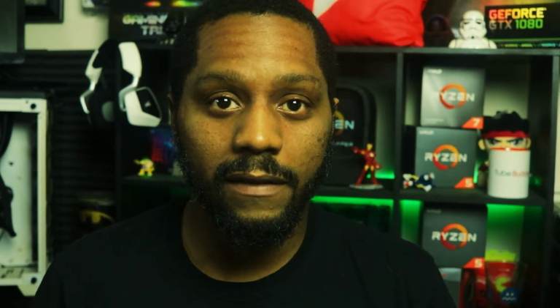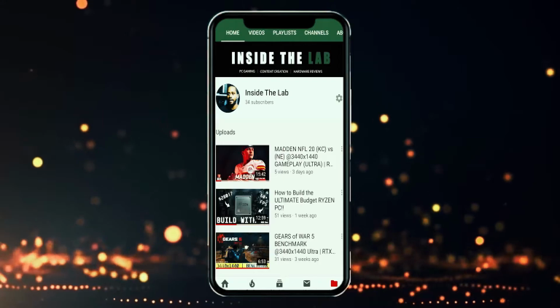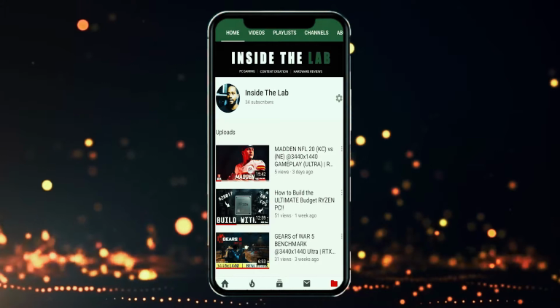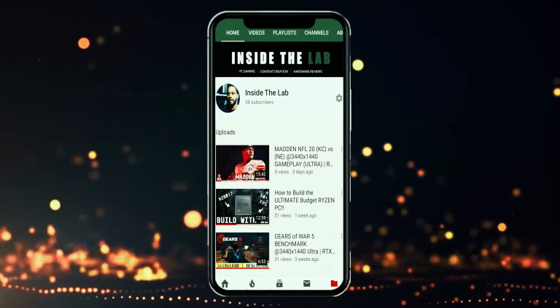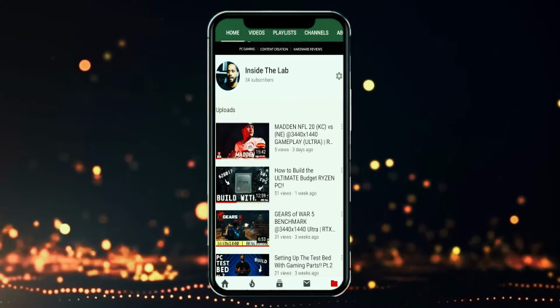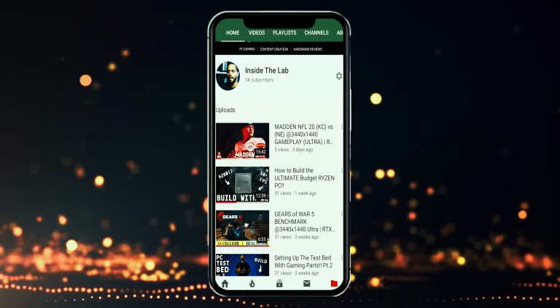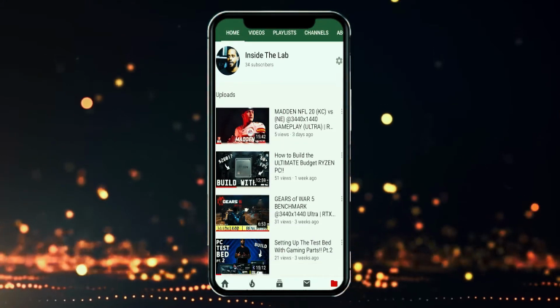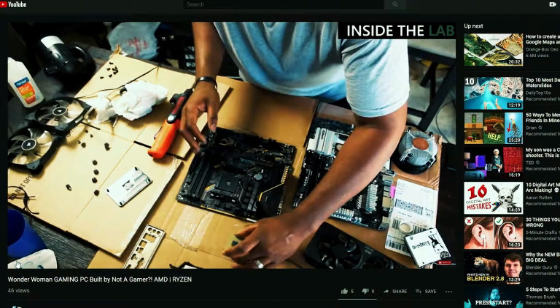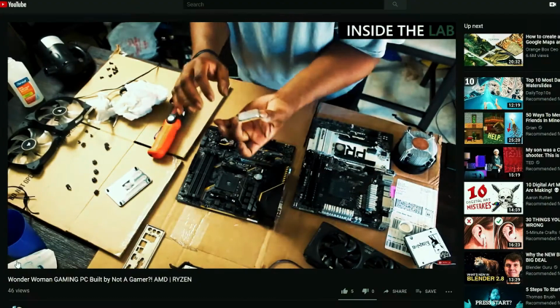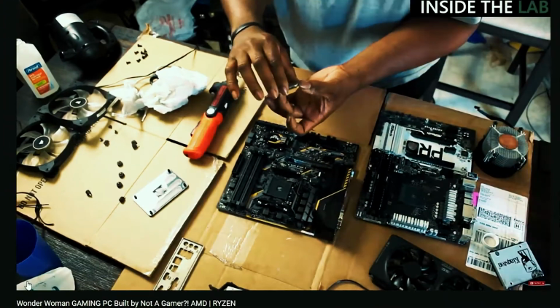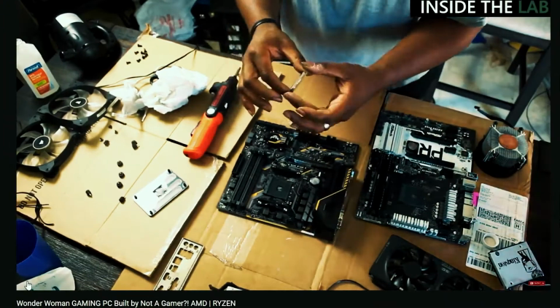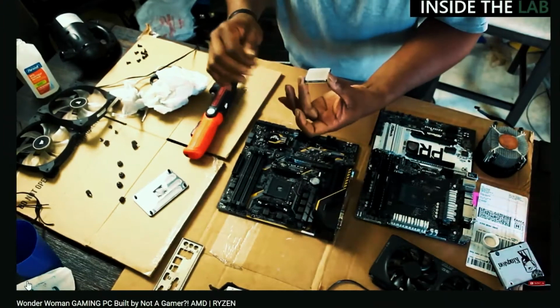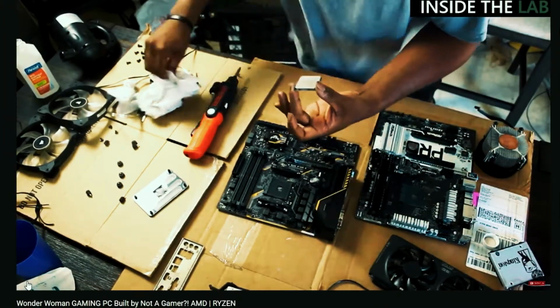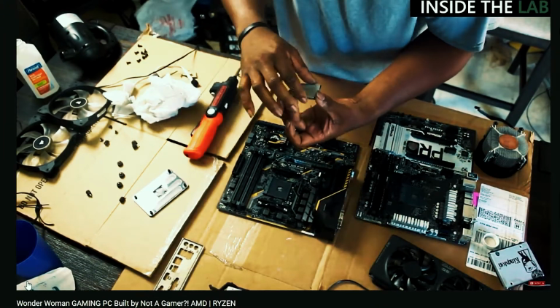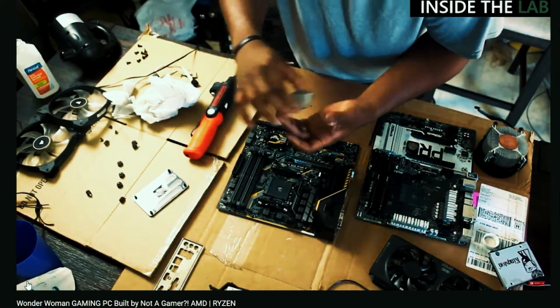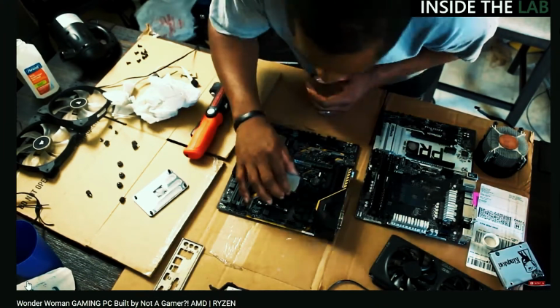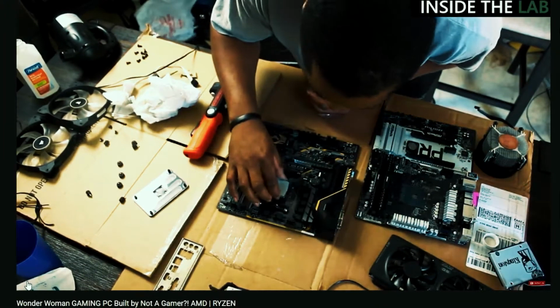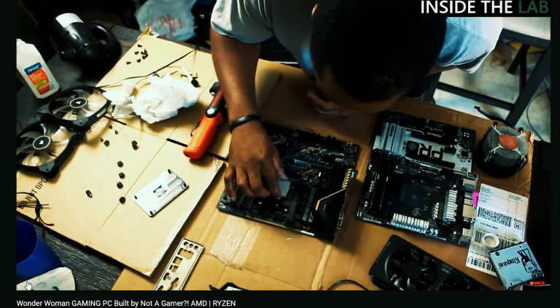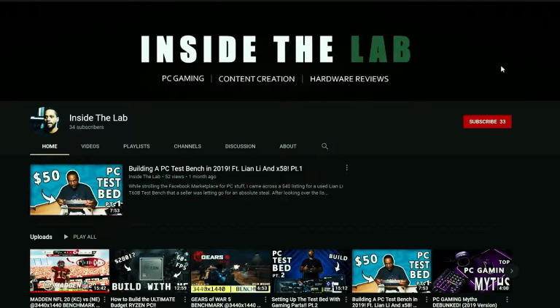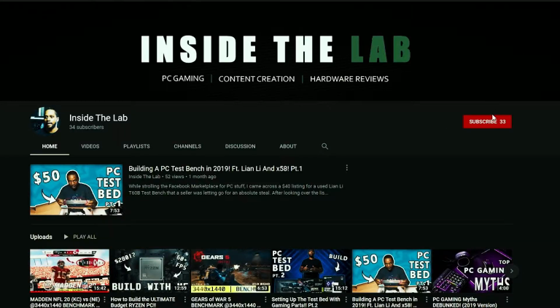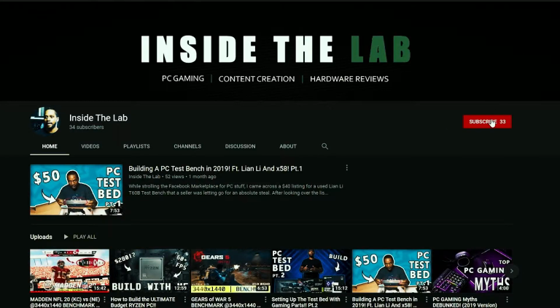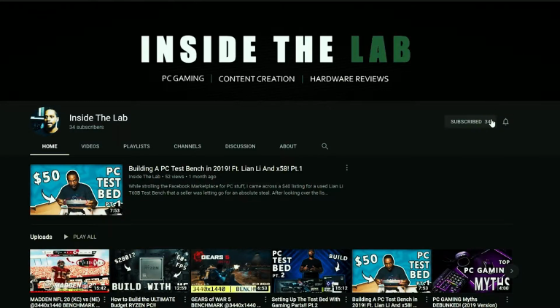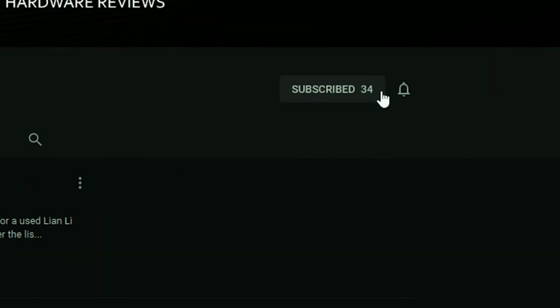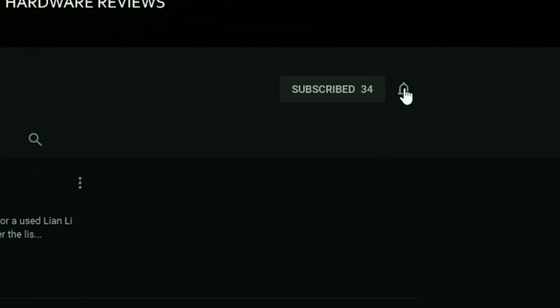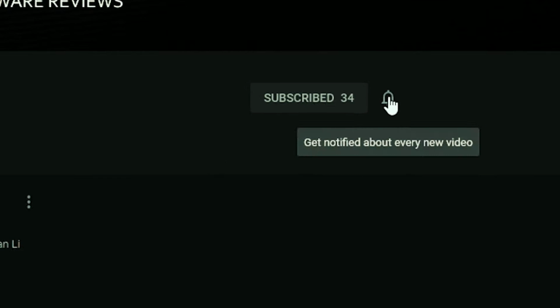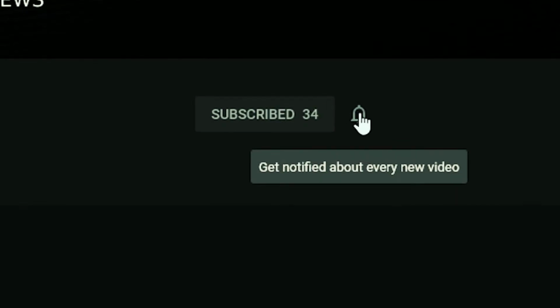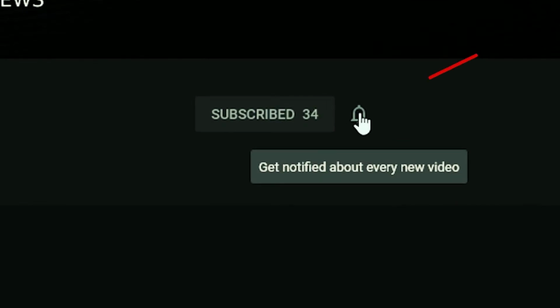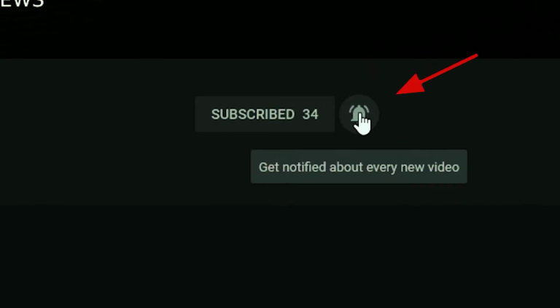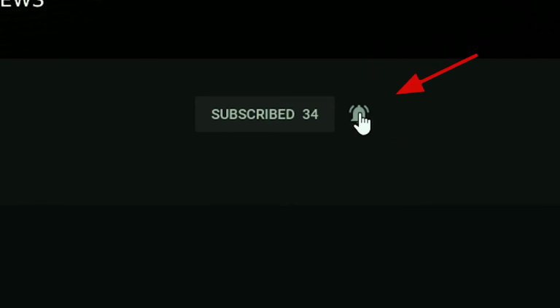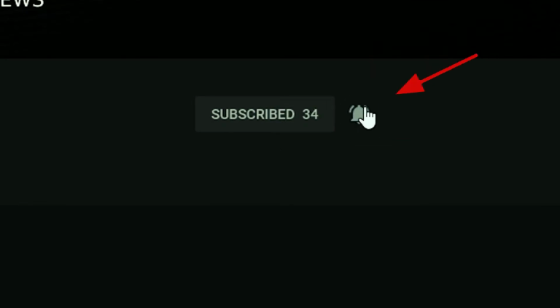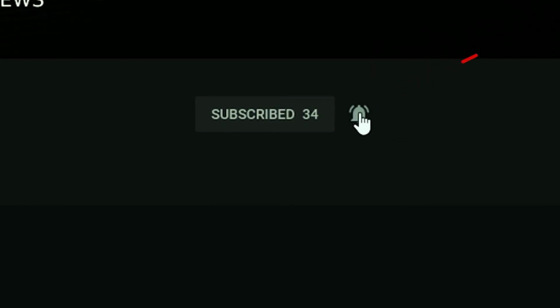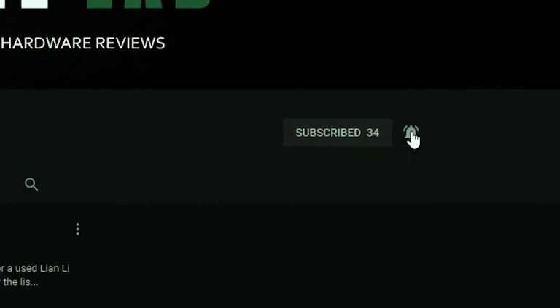If this is your first time to the channel and you want to learn more about building PCs and other gaming-related stuff, click the subscribe button and notification bell so you don't miss a thing.